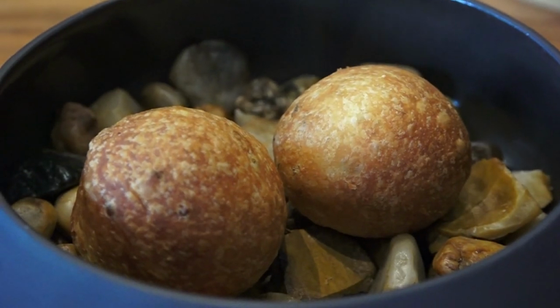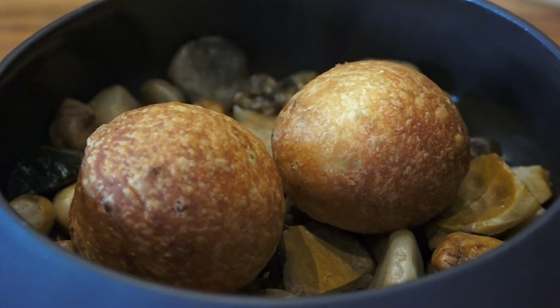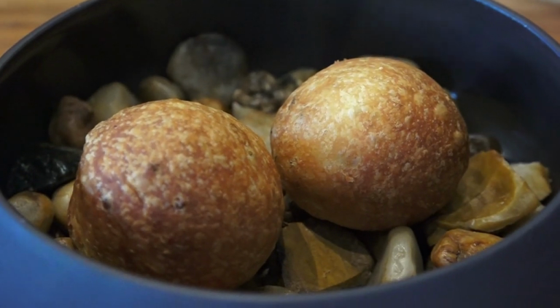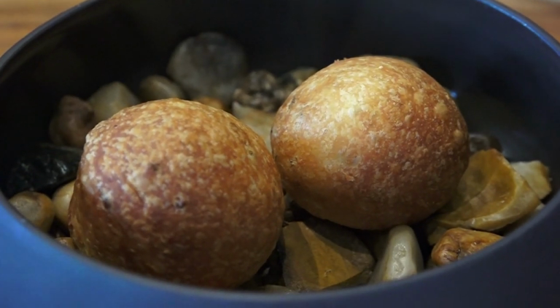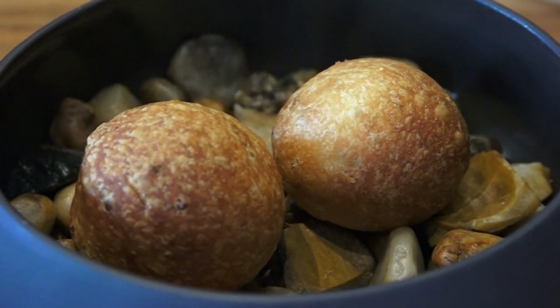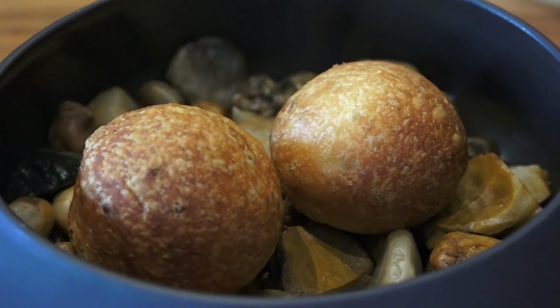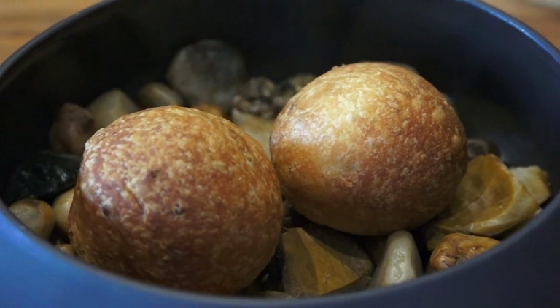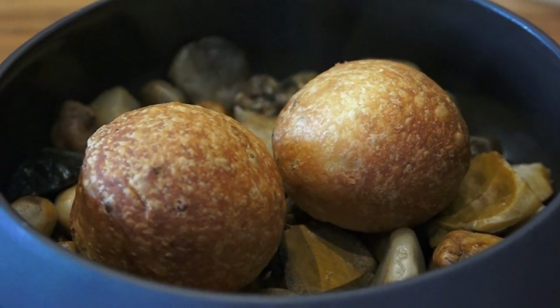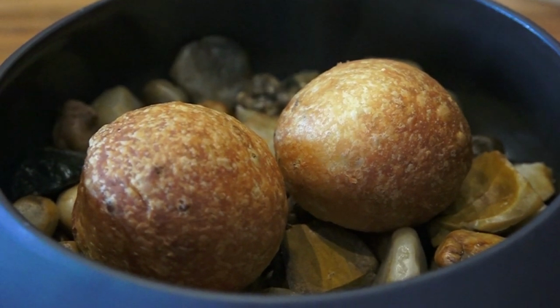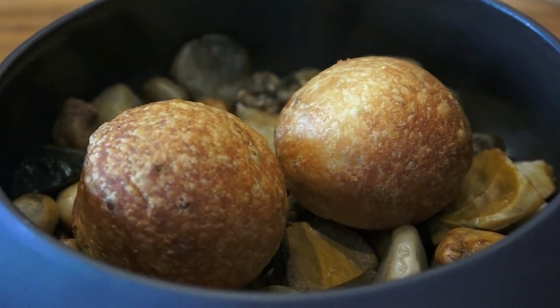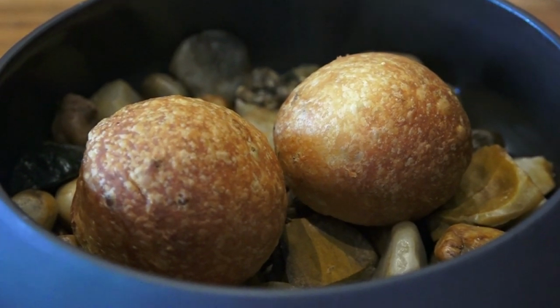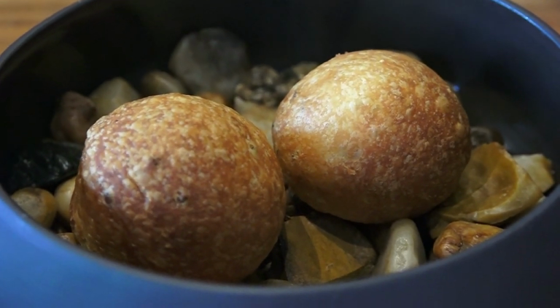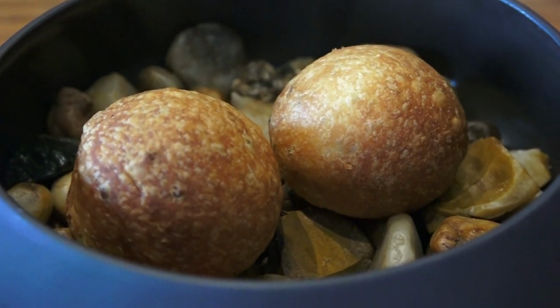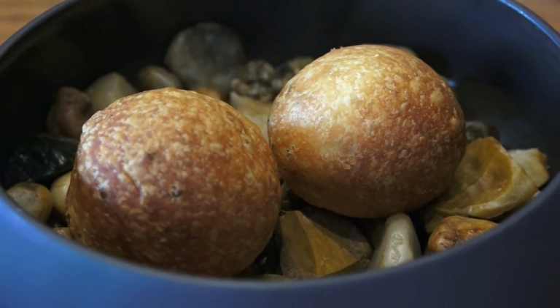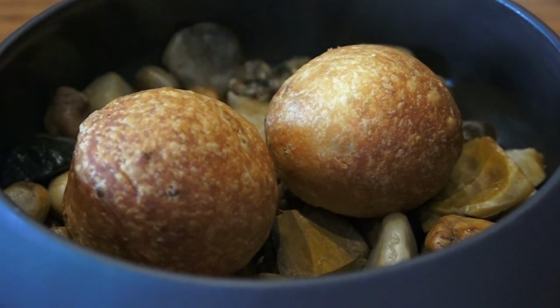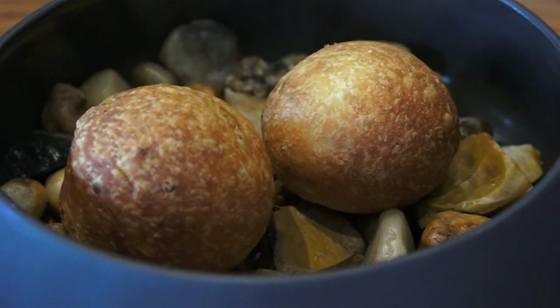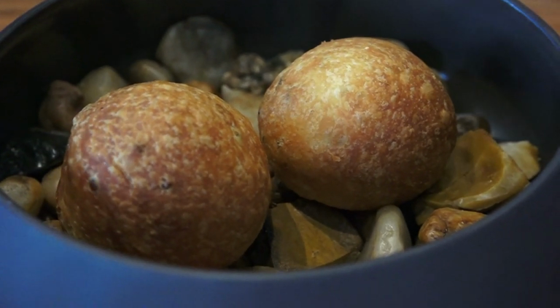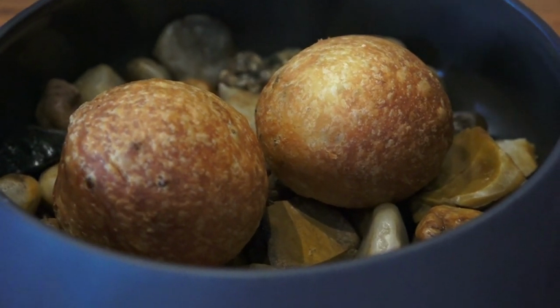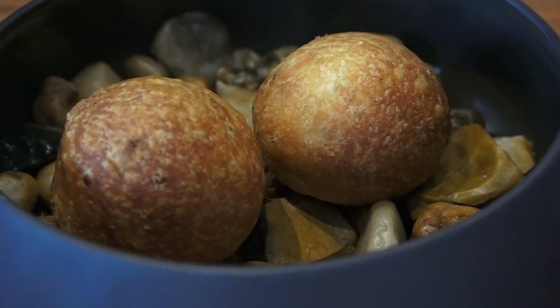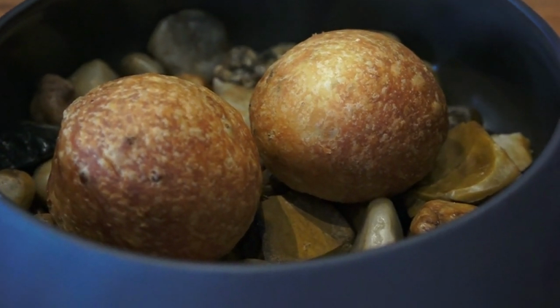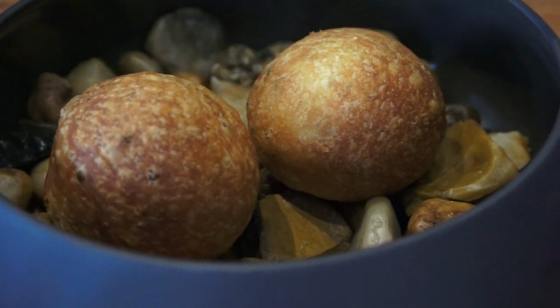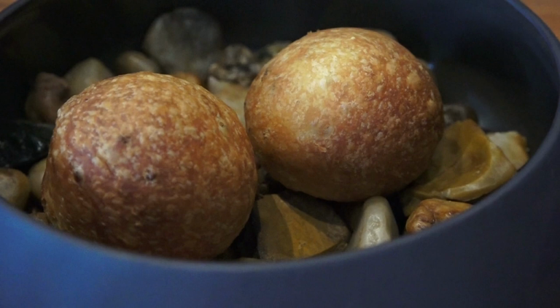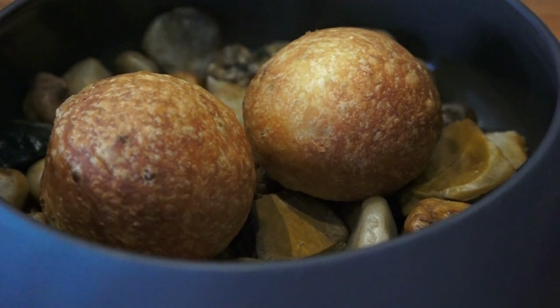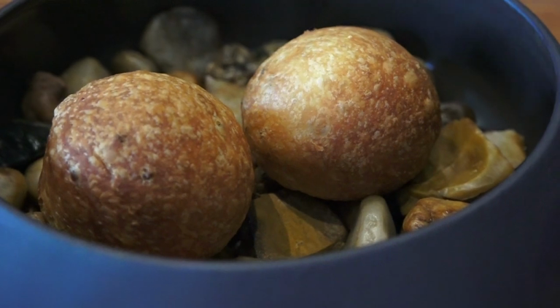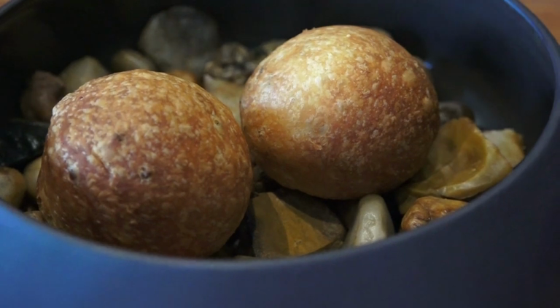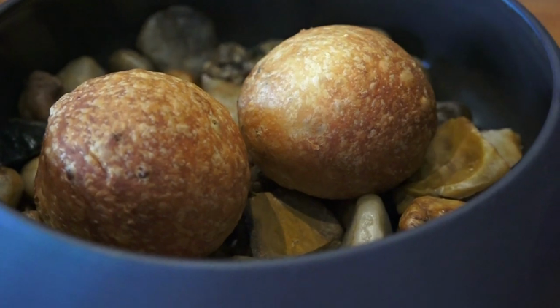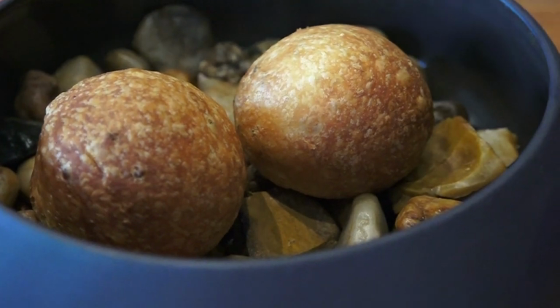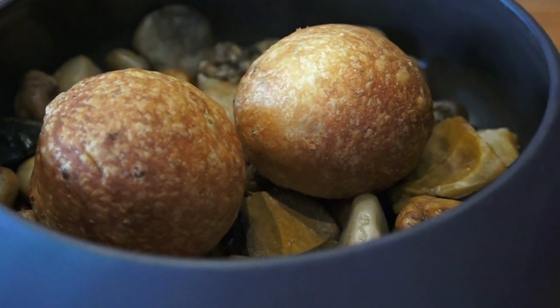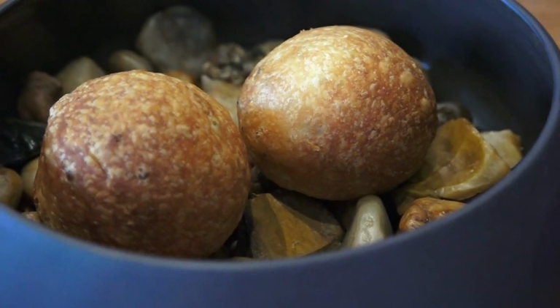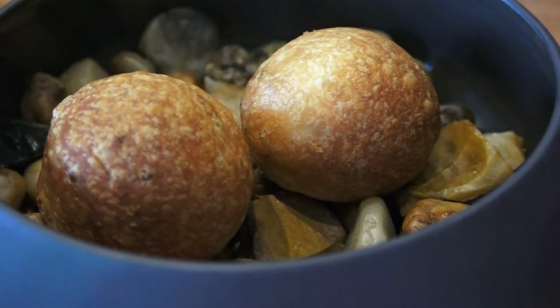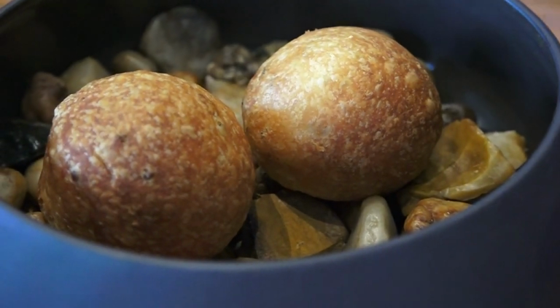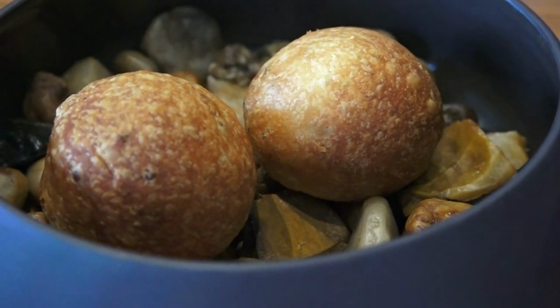Before starting the breakfast, the chef will propose to discover these brioches parfumées à la fleur de sureau.